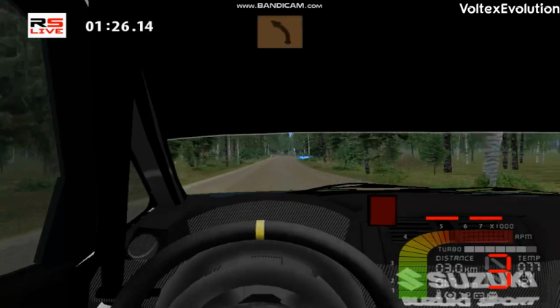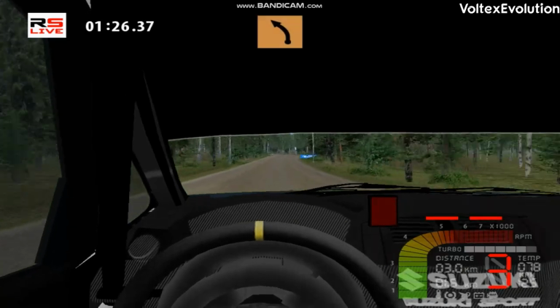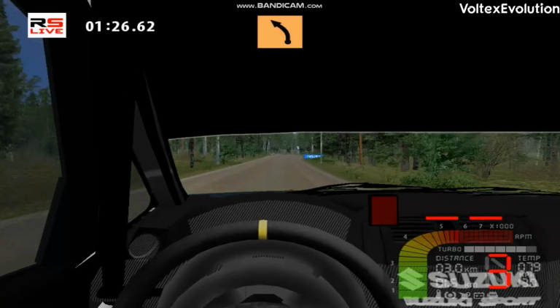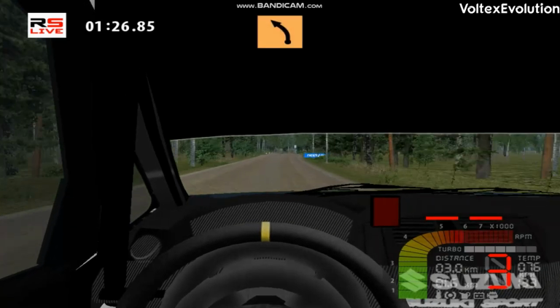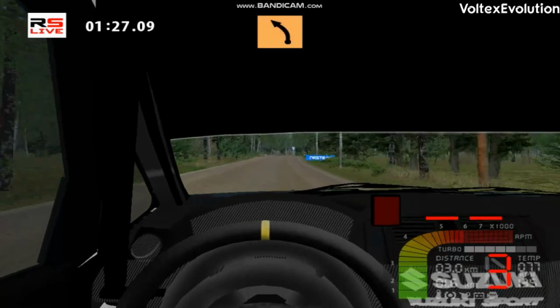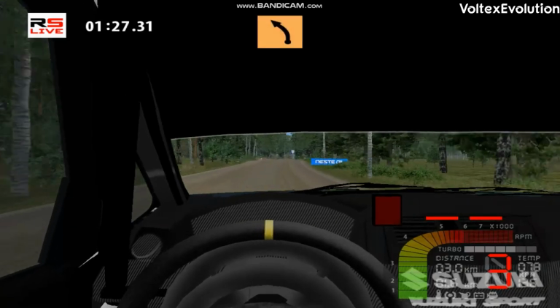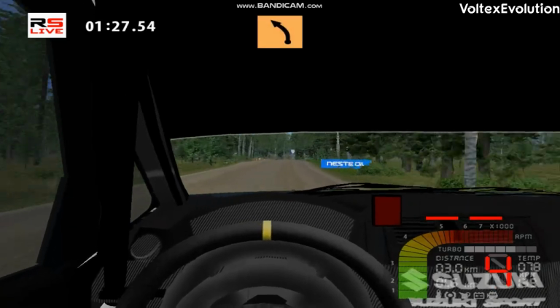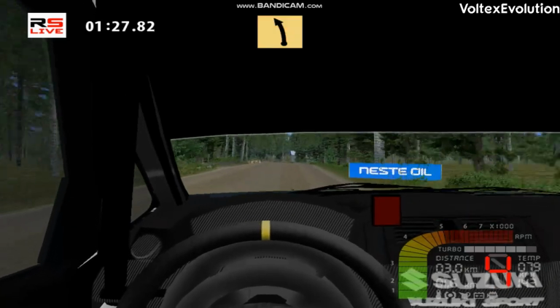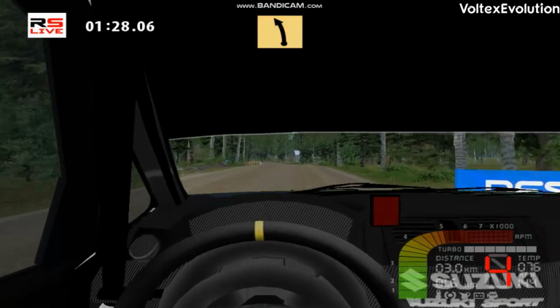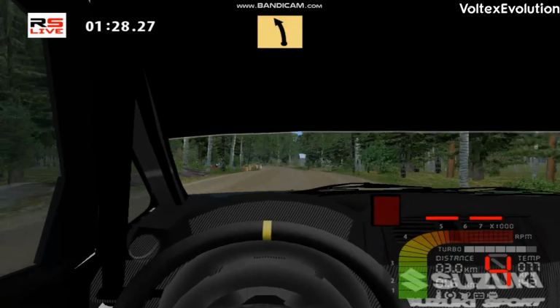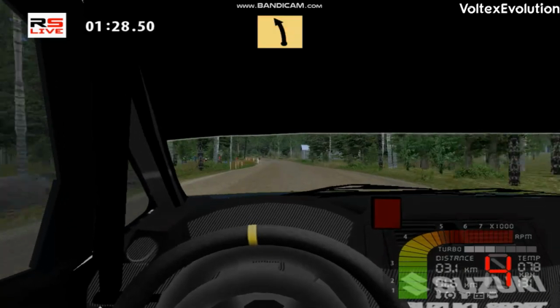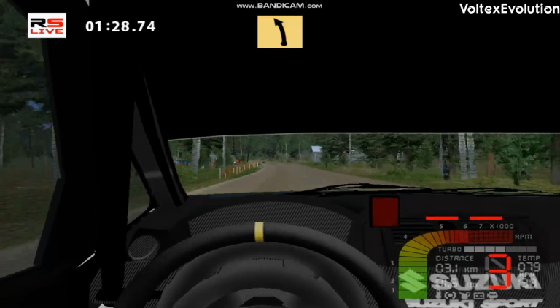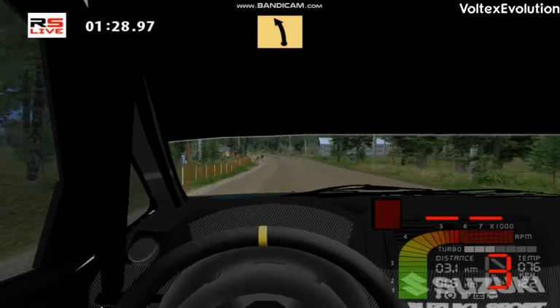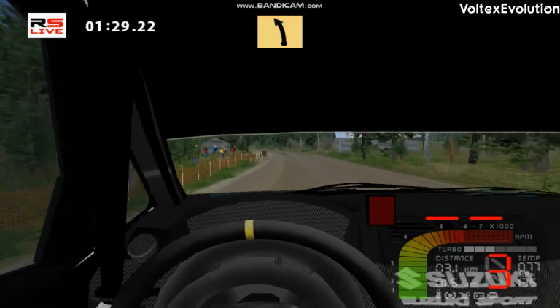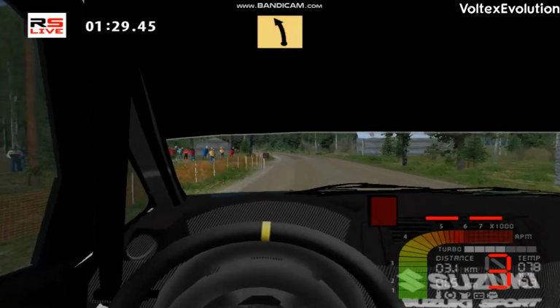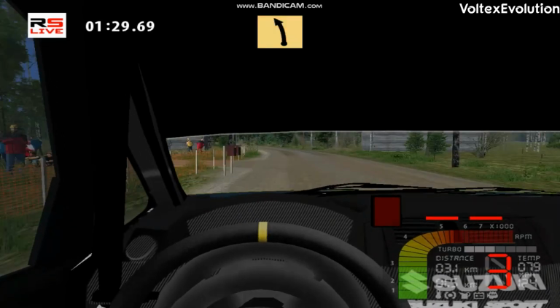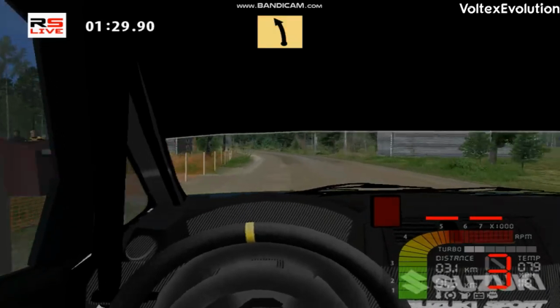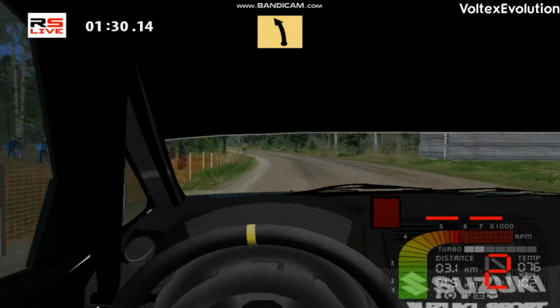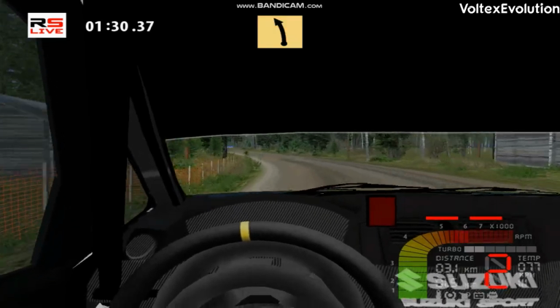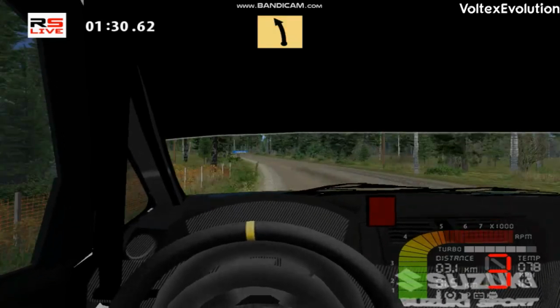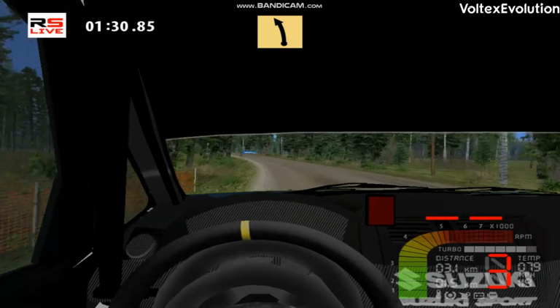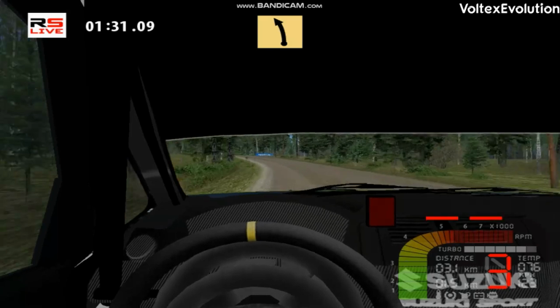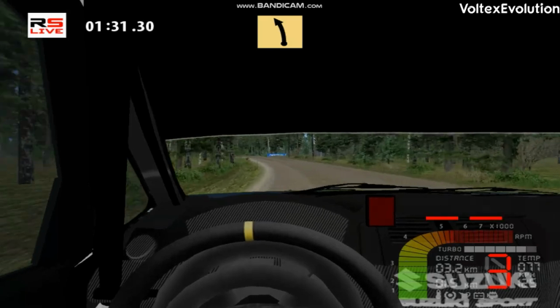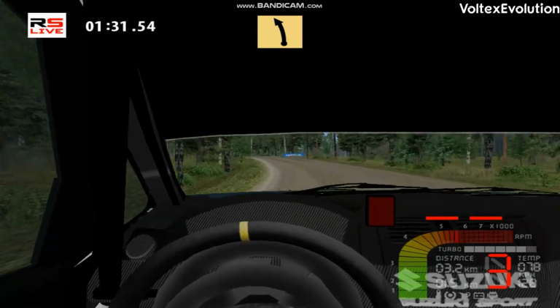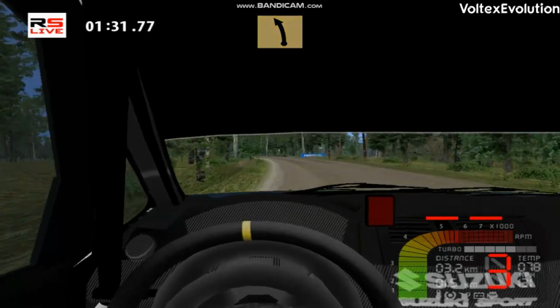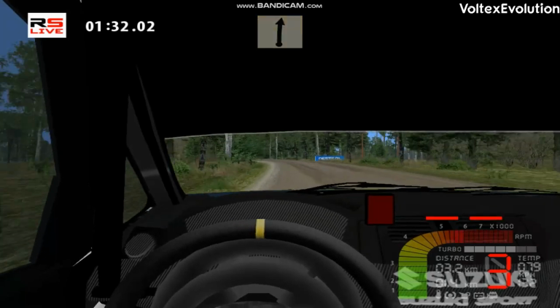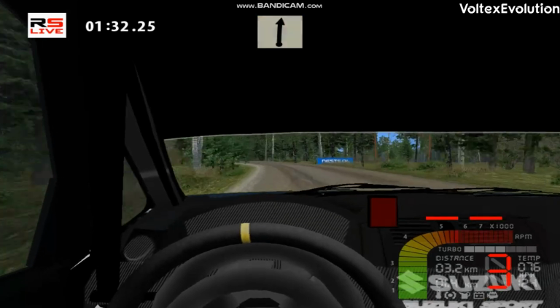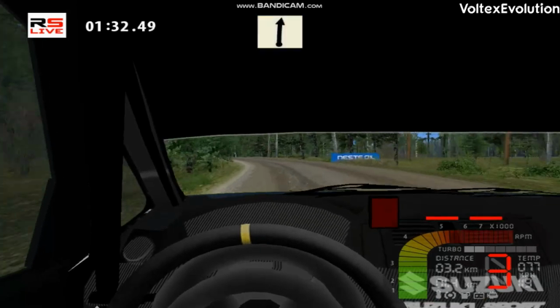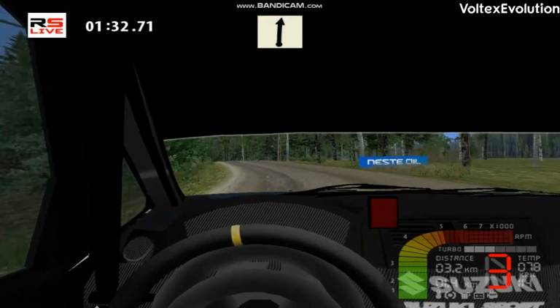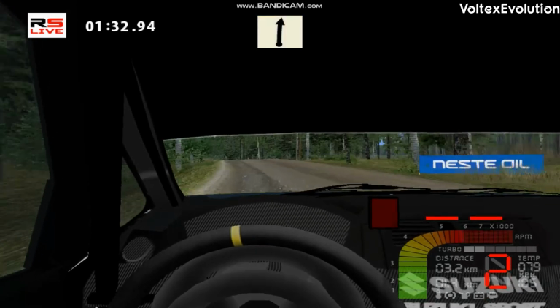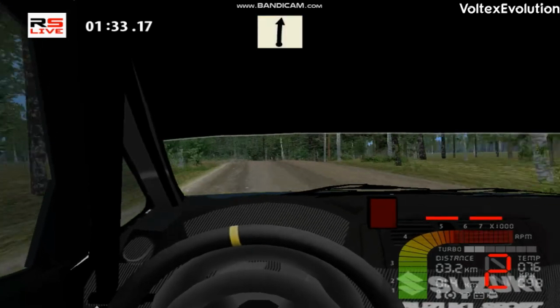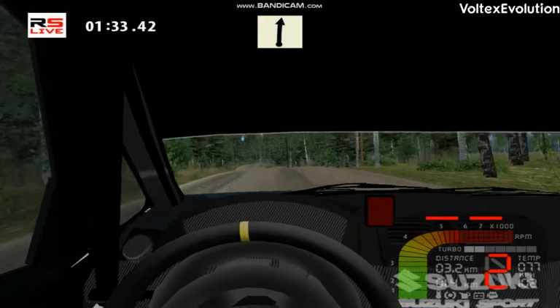Medium left, 100. Fast left, 150. Flat right, 100.